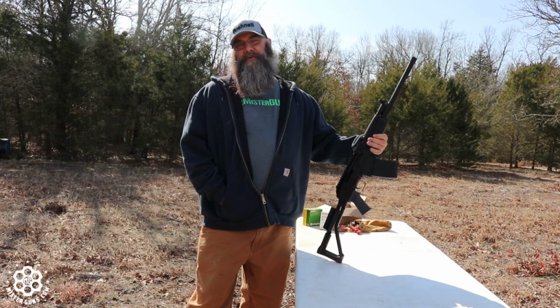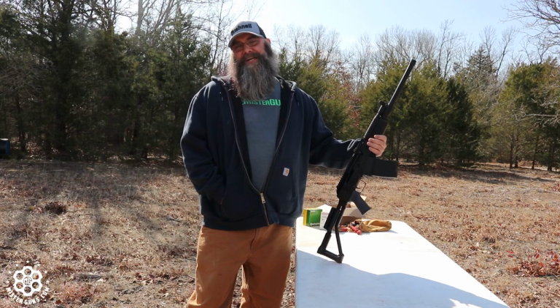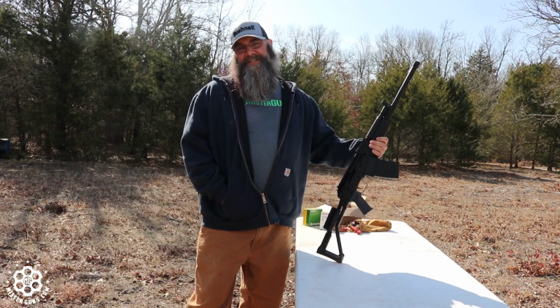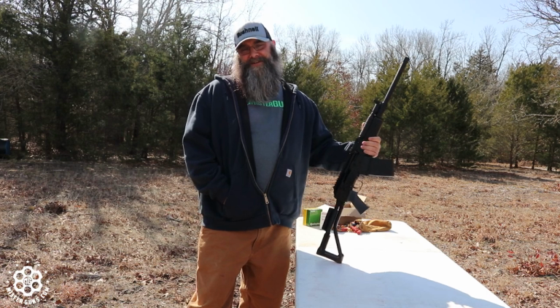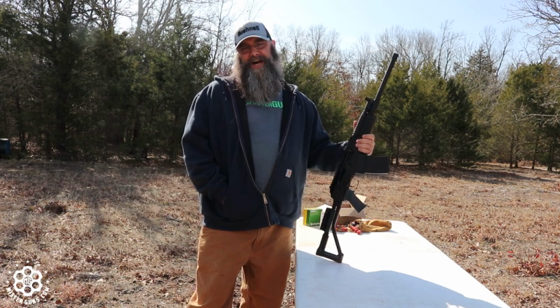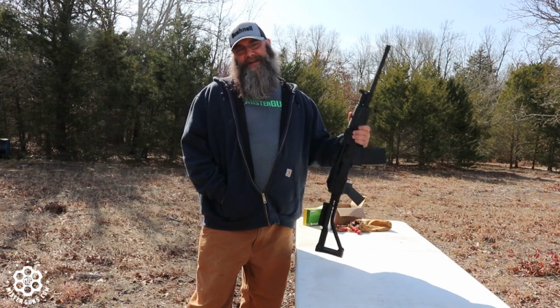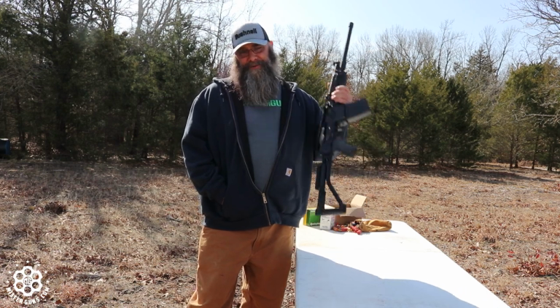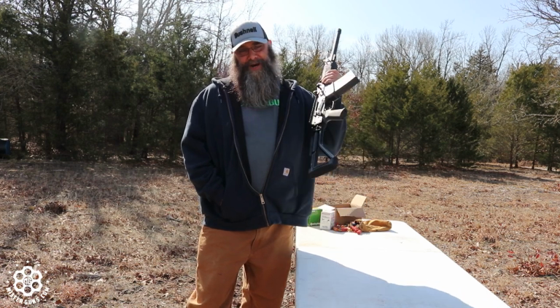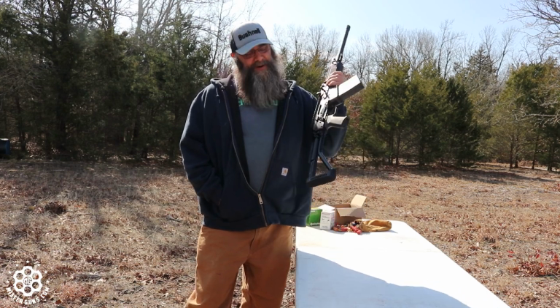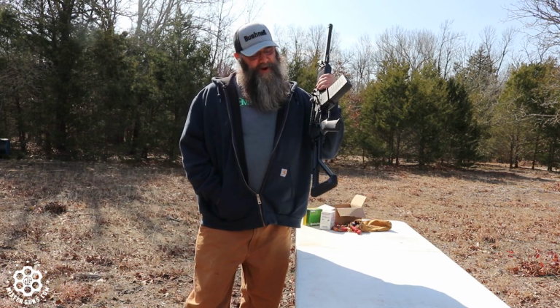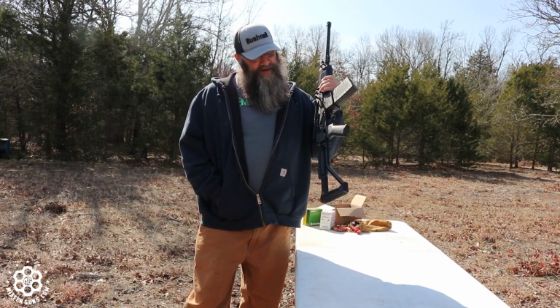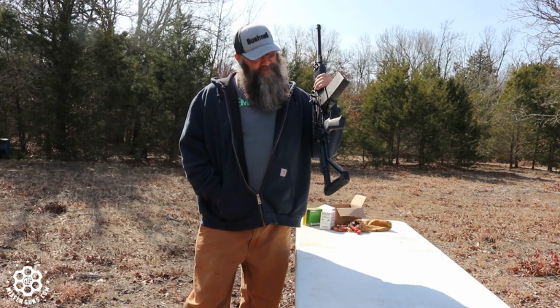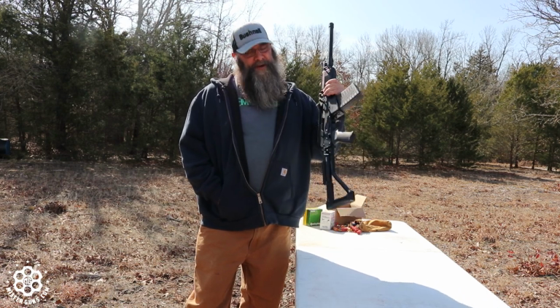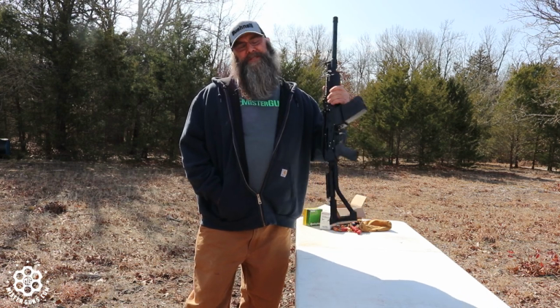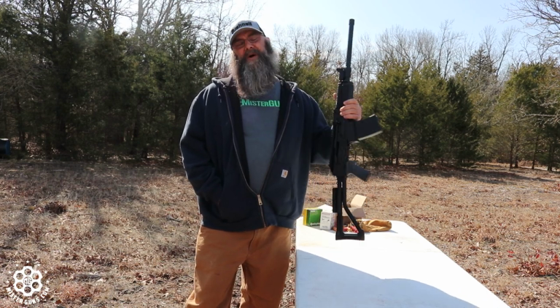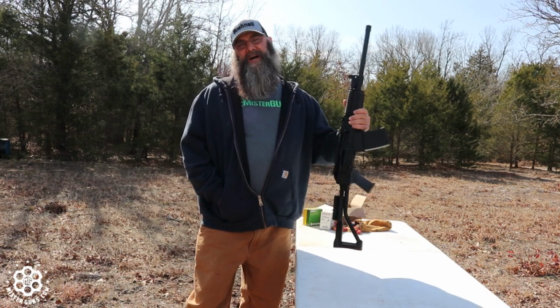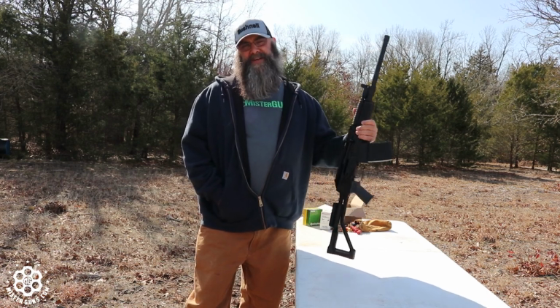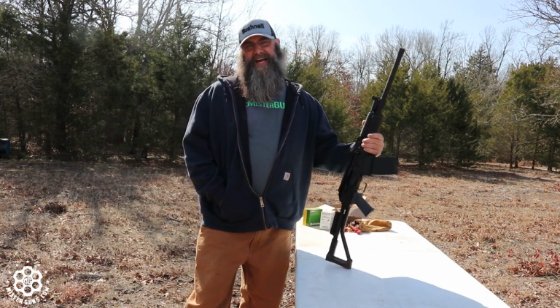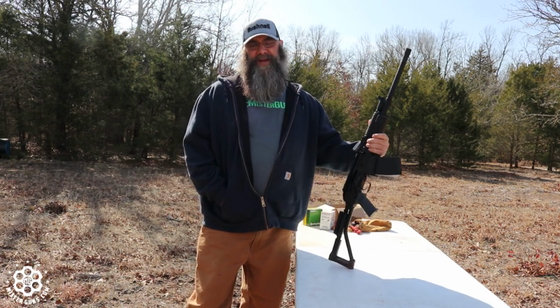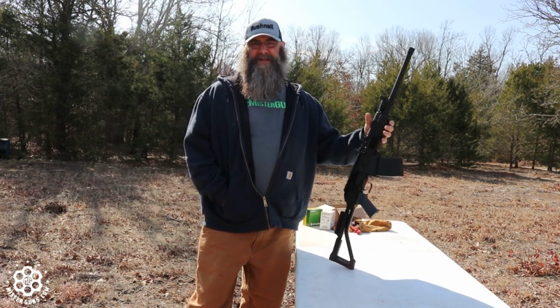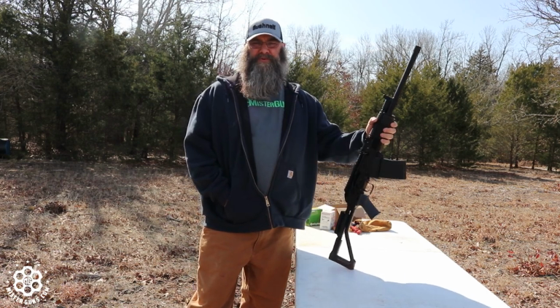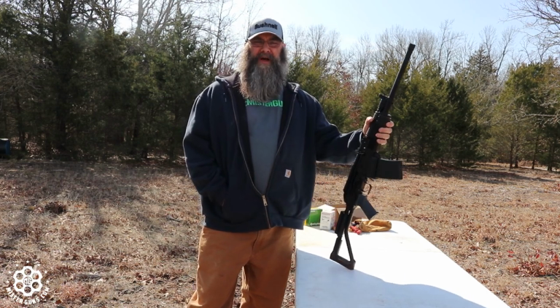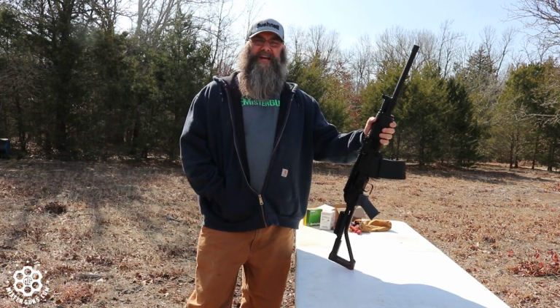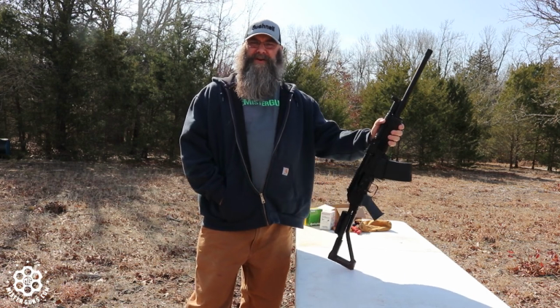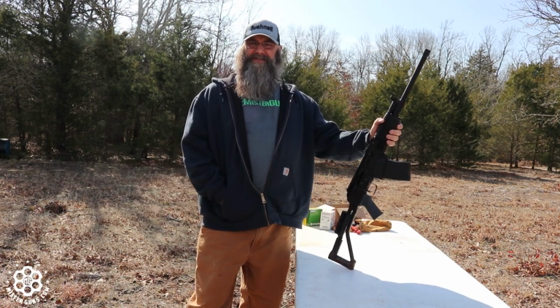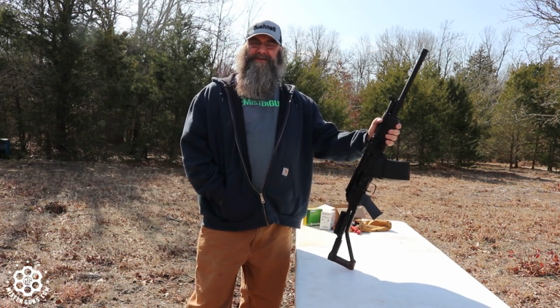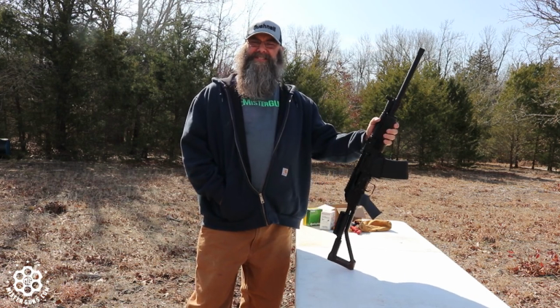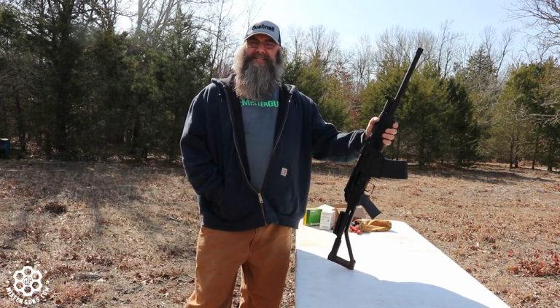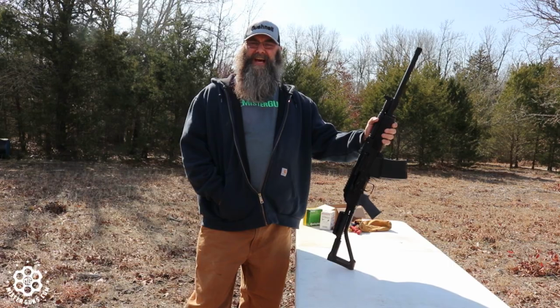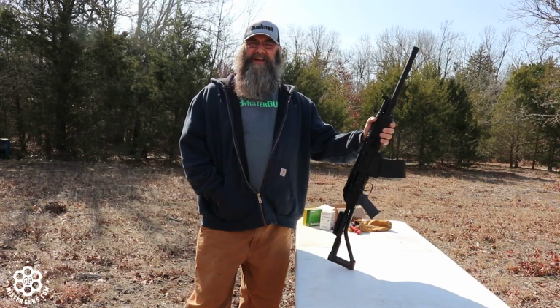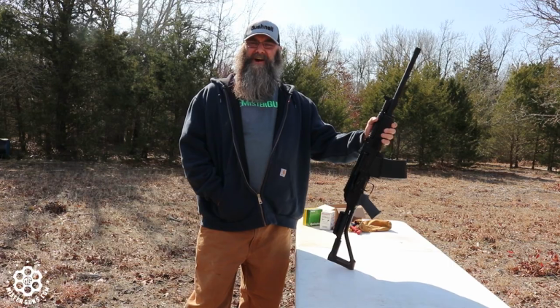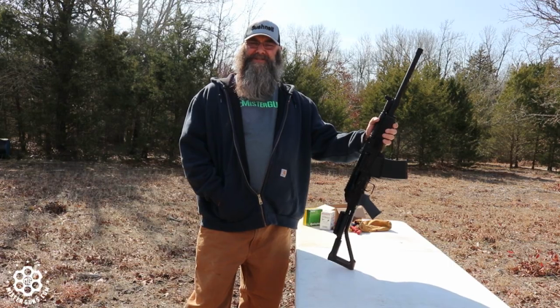The Russians are coming. We're gonna be running a Vepr 12 today — gonna put some 12-gauge rounds through this and see how it goes.